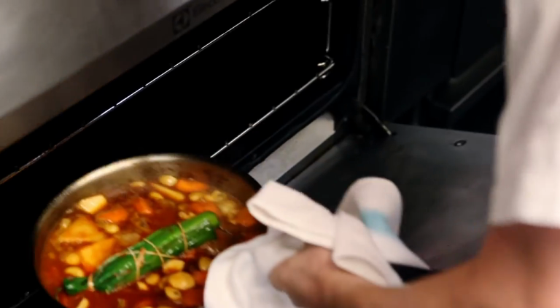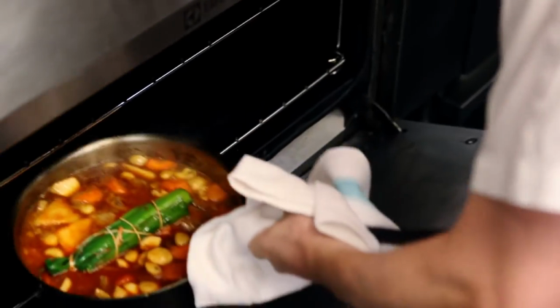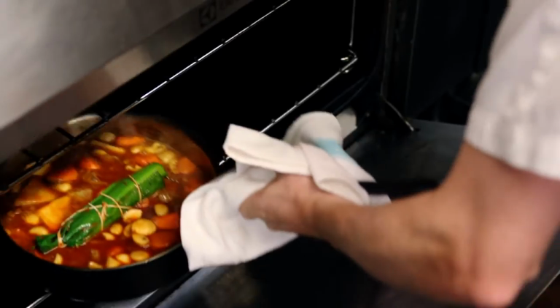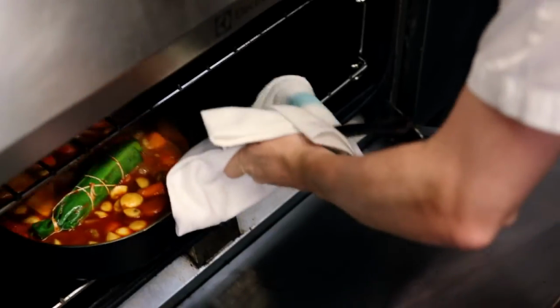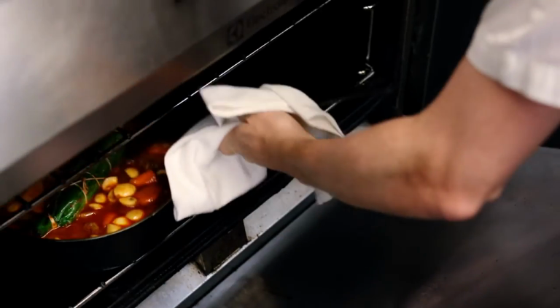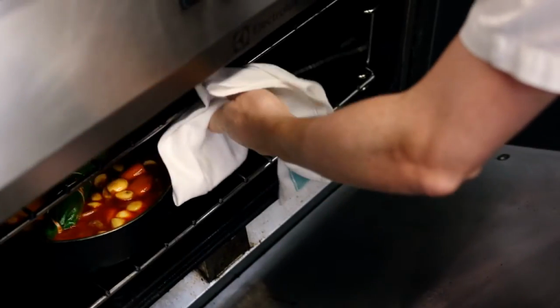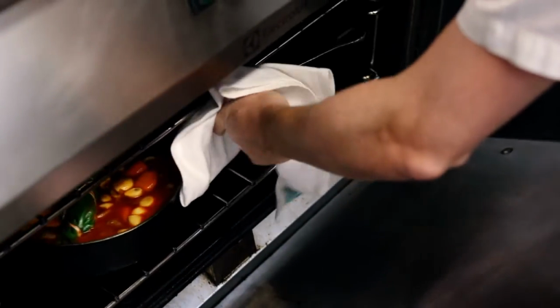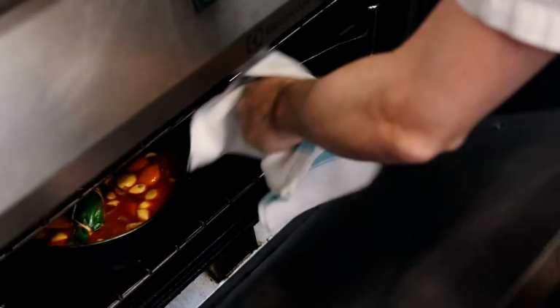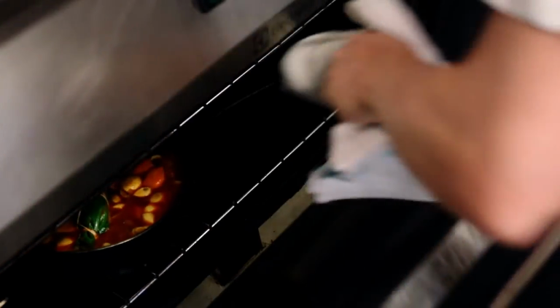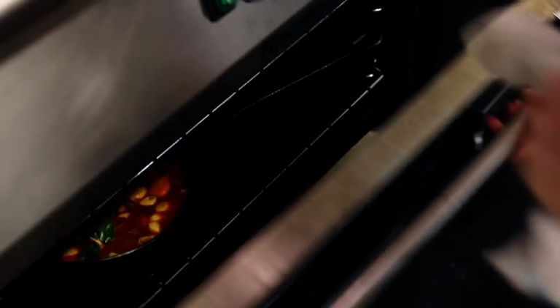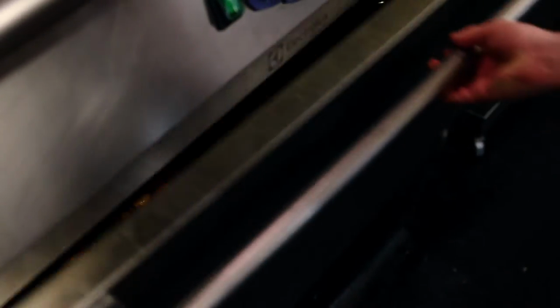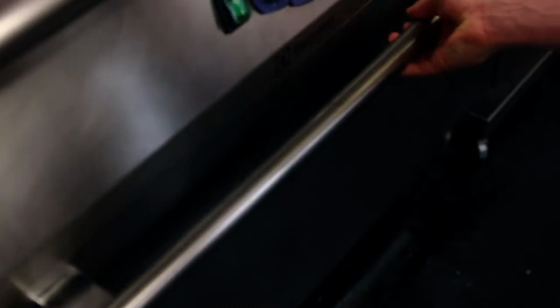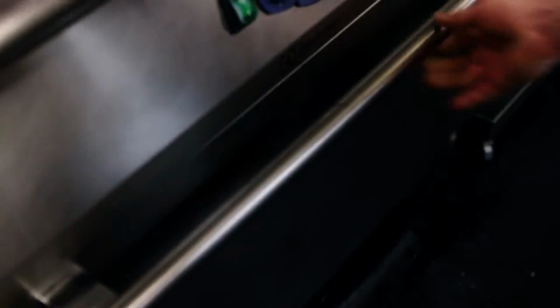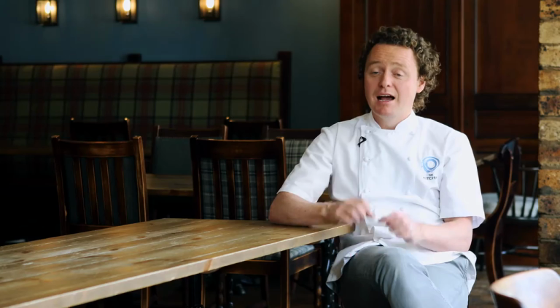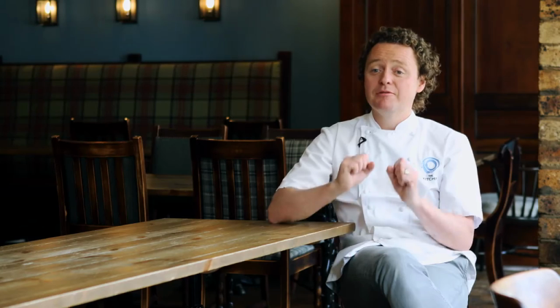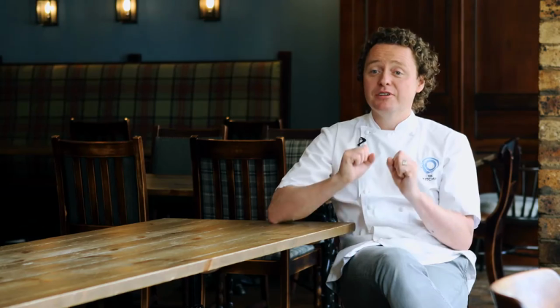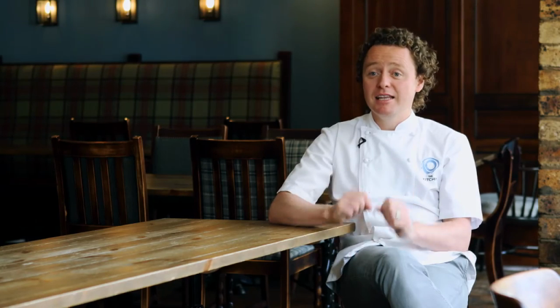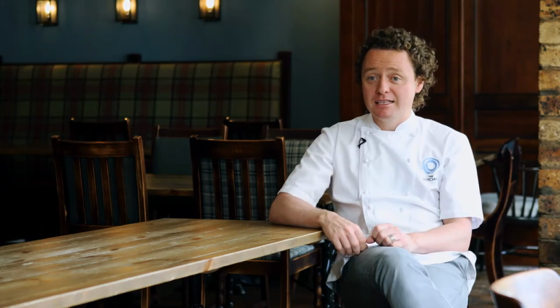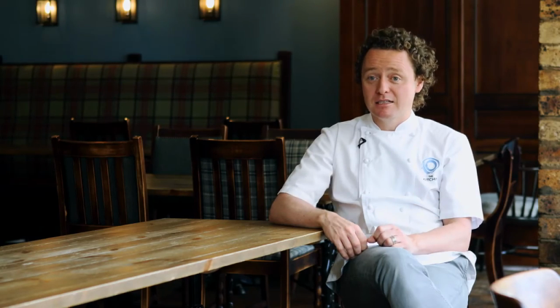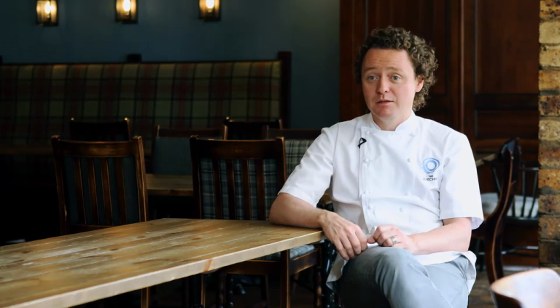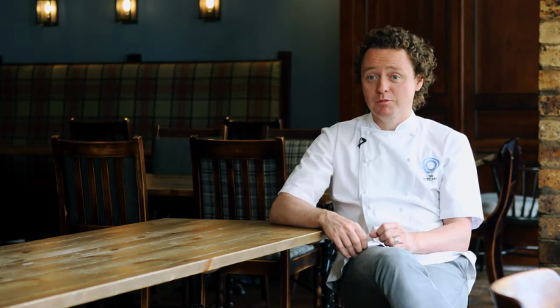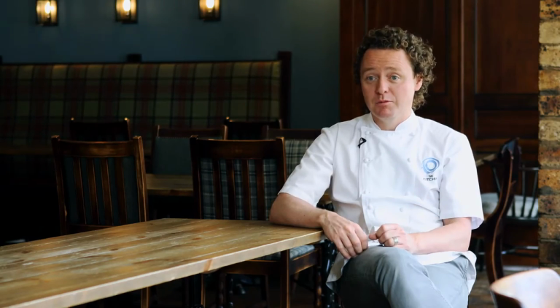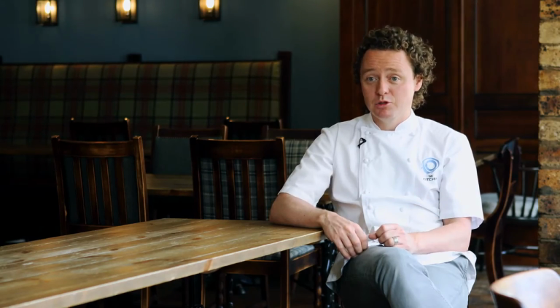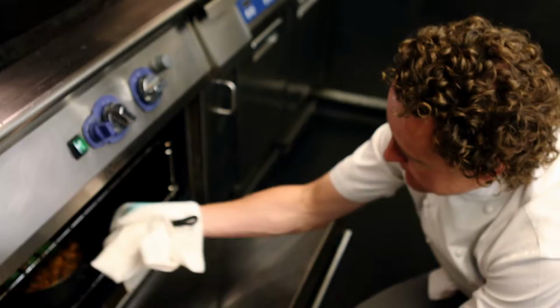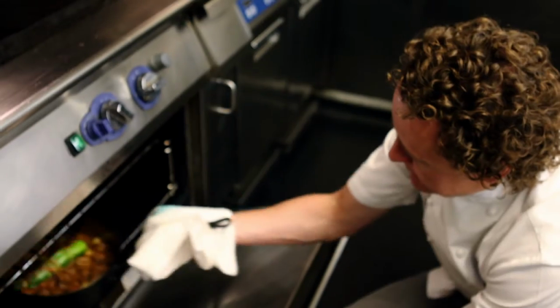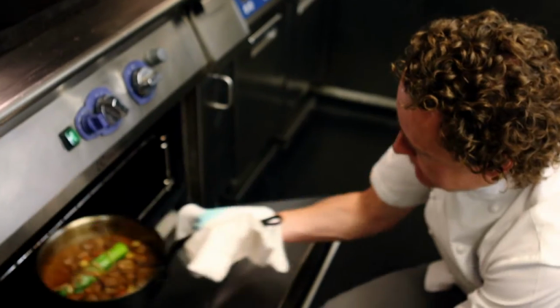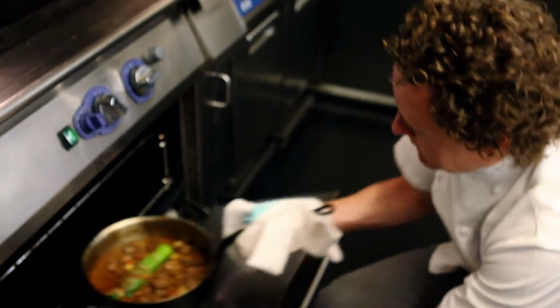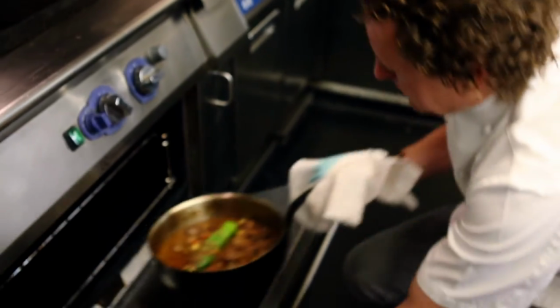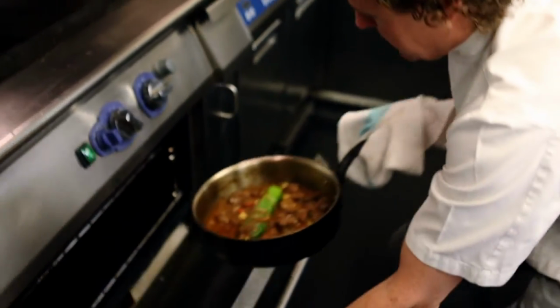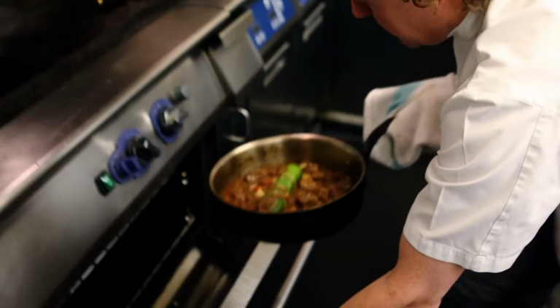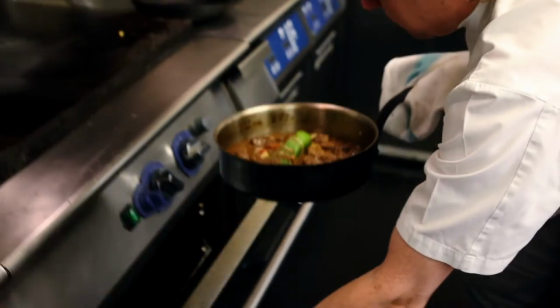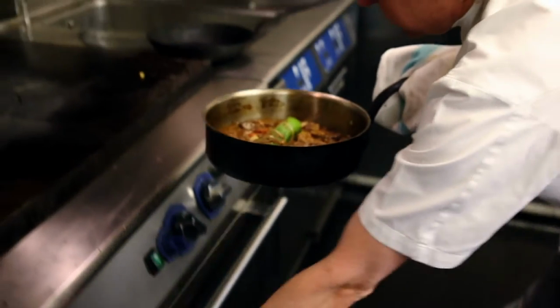The ethos of the restaurant is from nature to plate. I'm fanatical about my produce and I'll be bringing that produce to London.